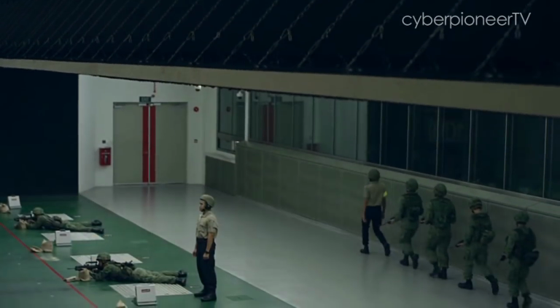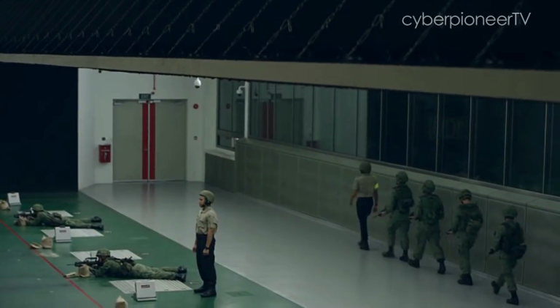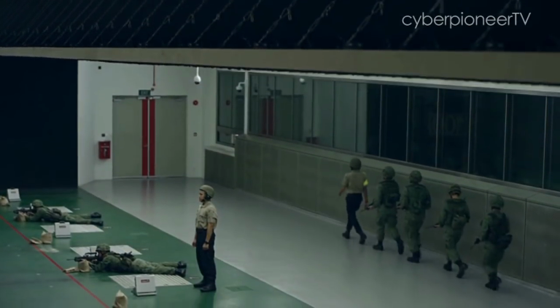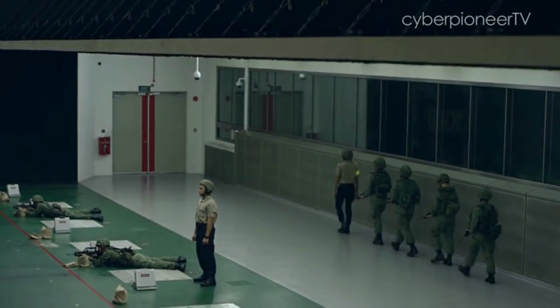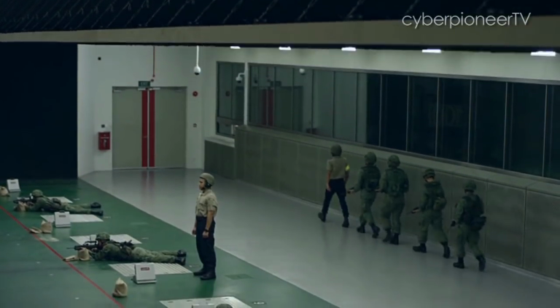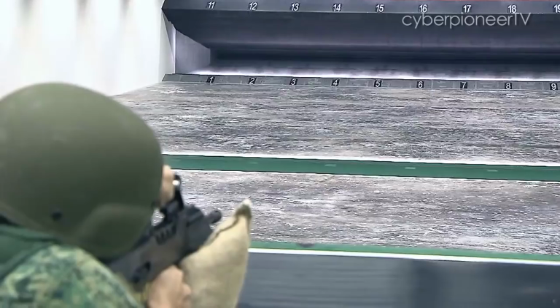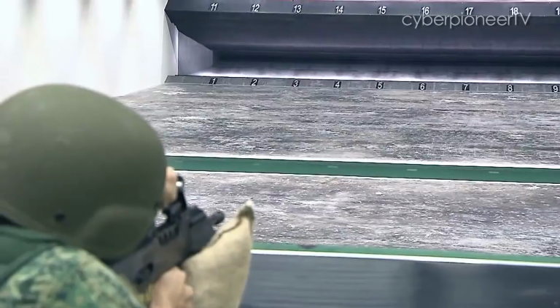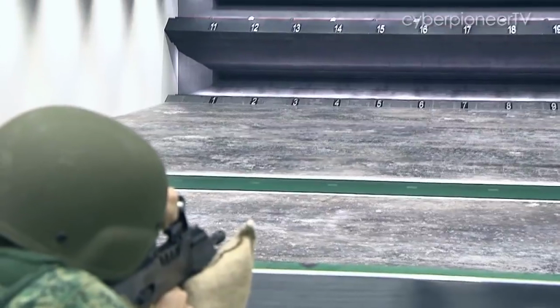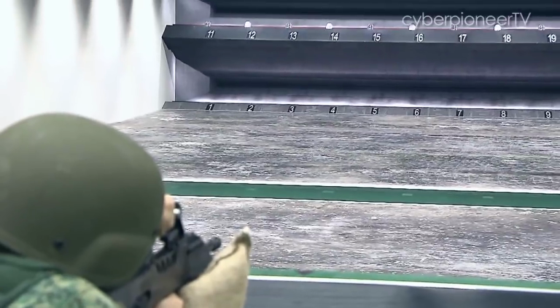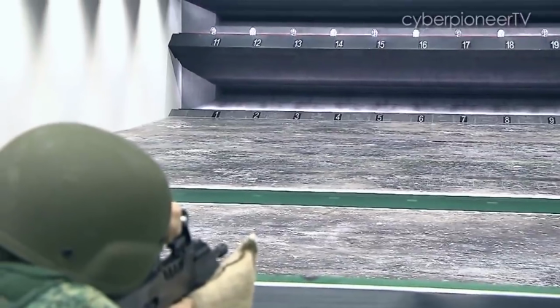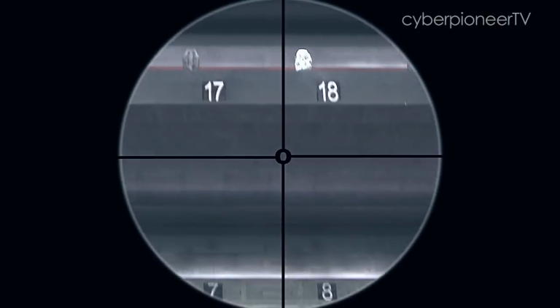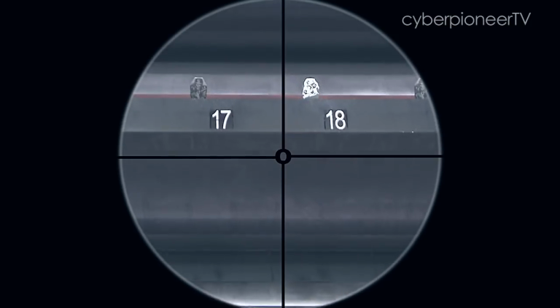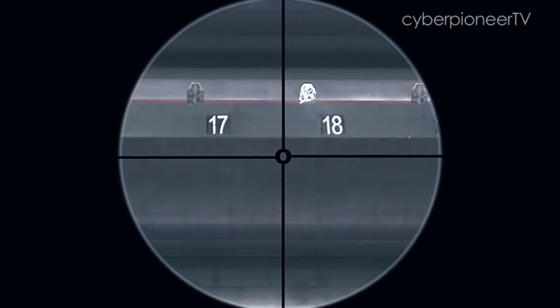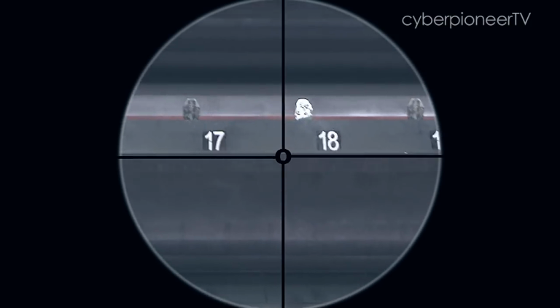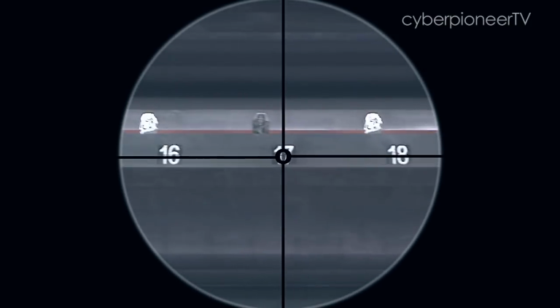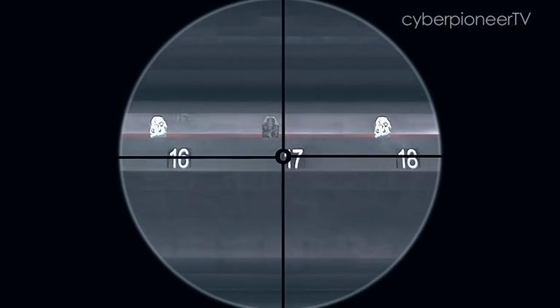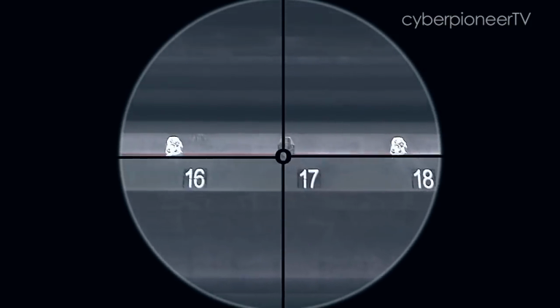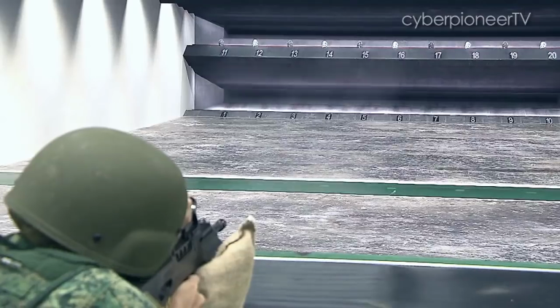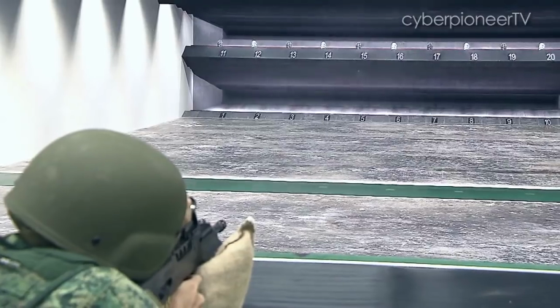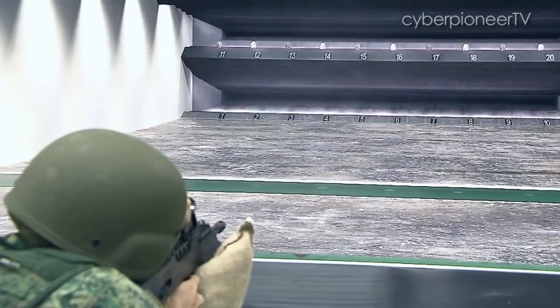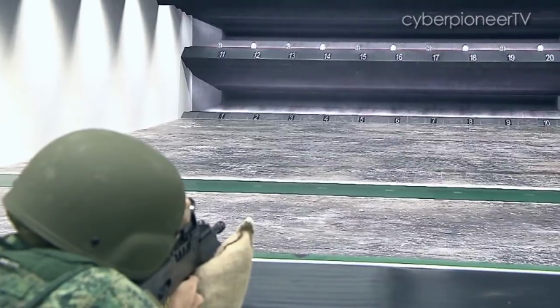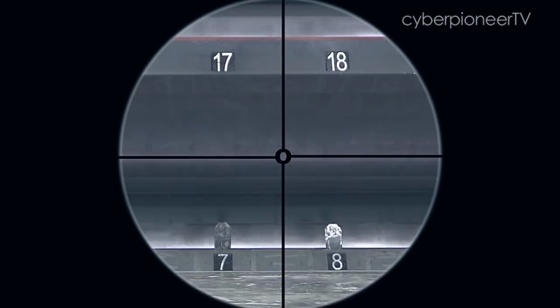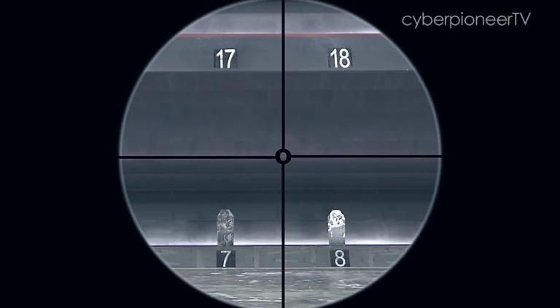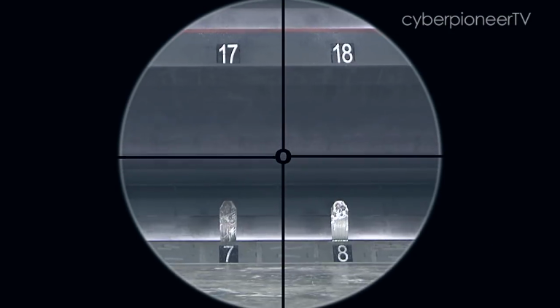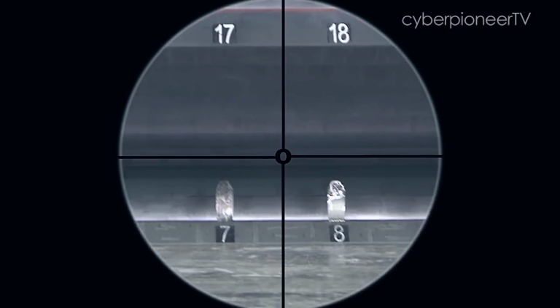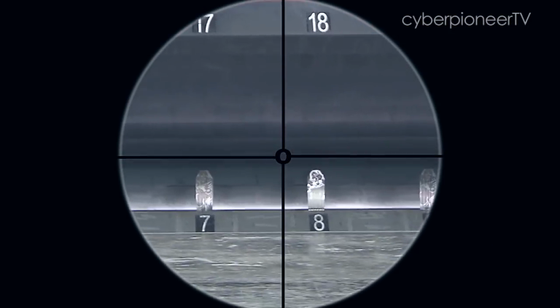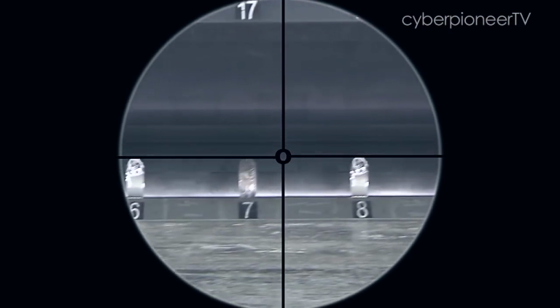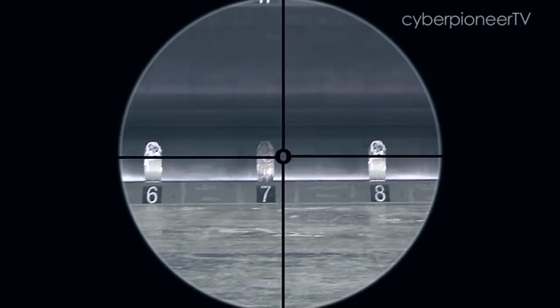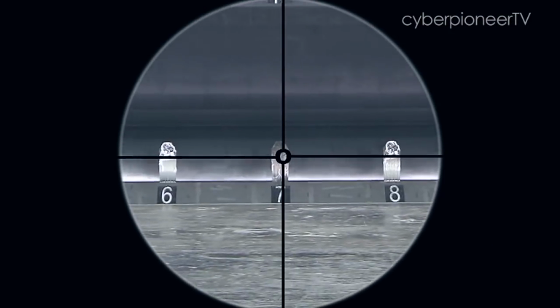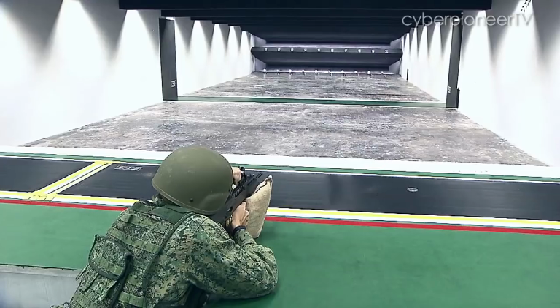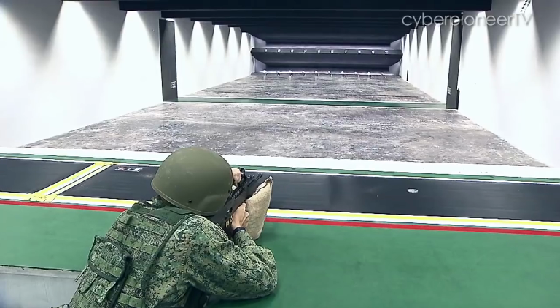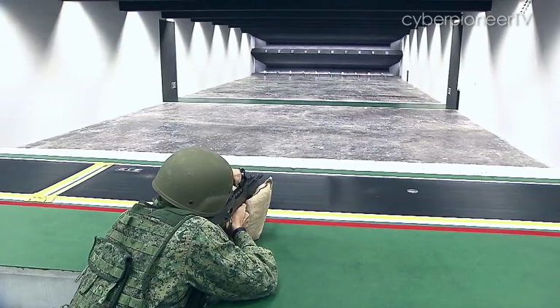The Multi-Tier Range allows soldiers to fire upwards at targets, downwards at targets, as well as to the left and right.